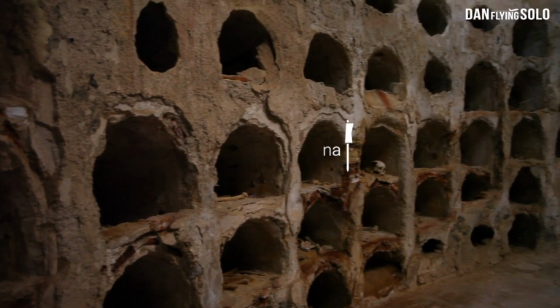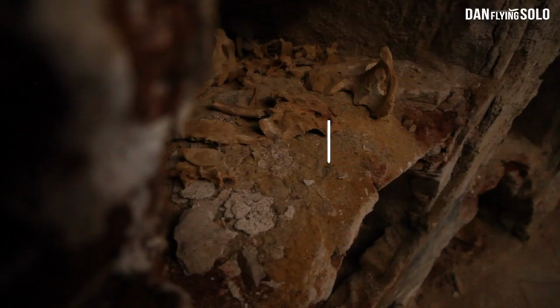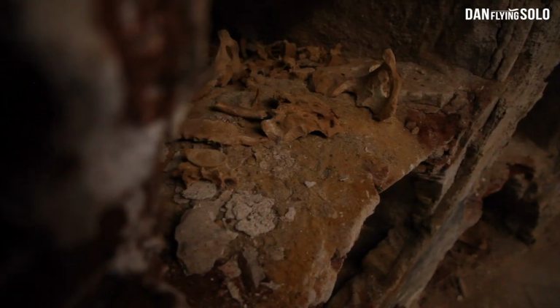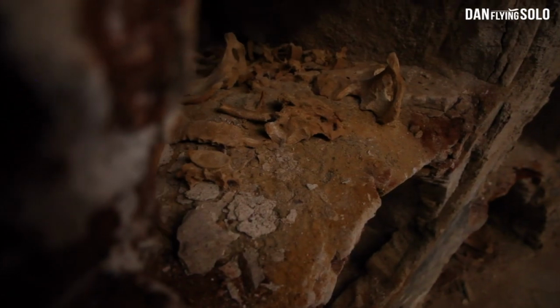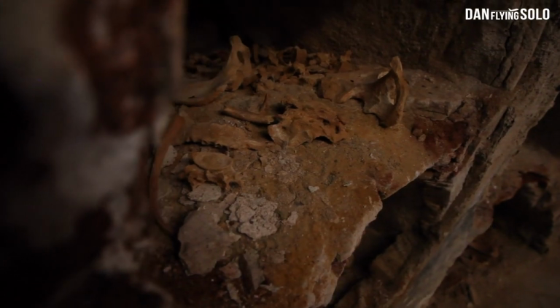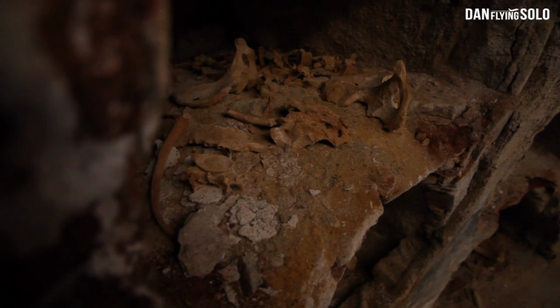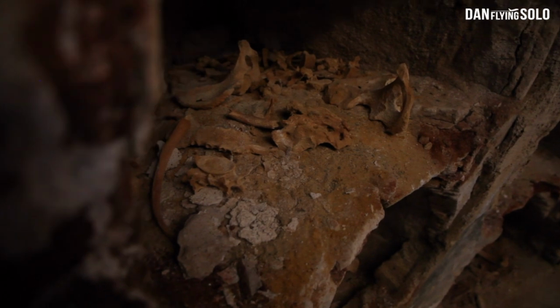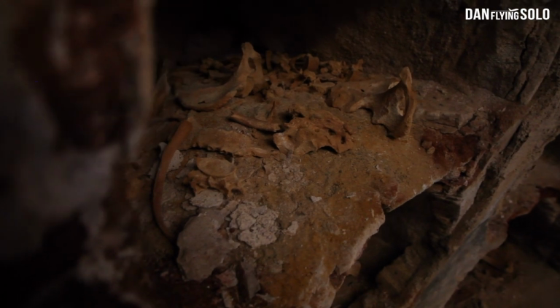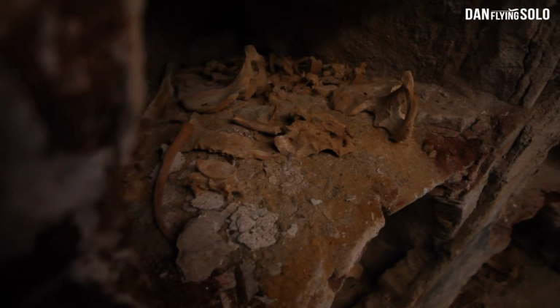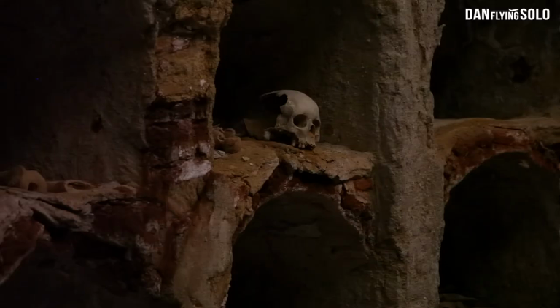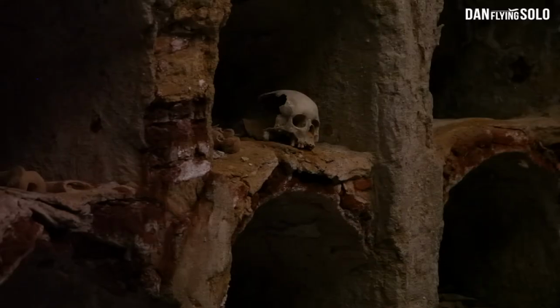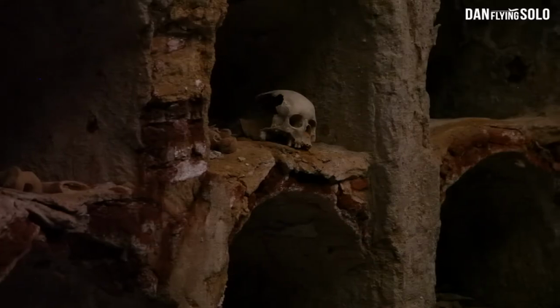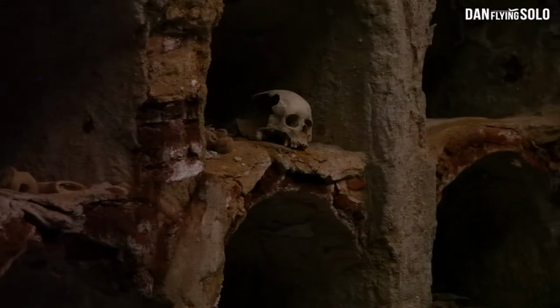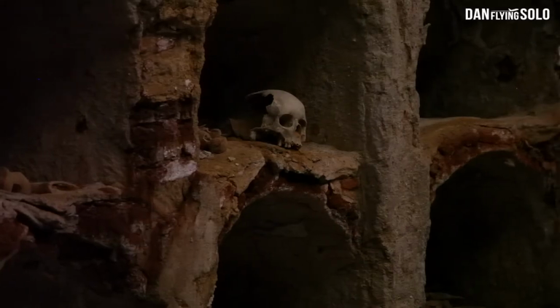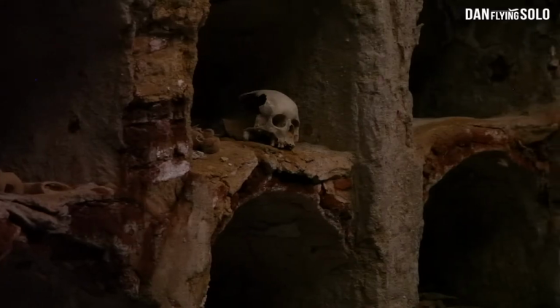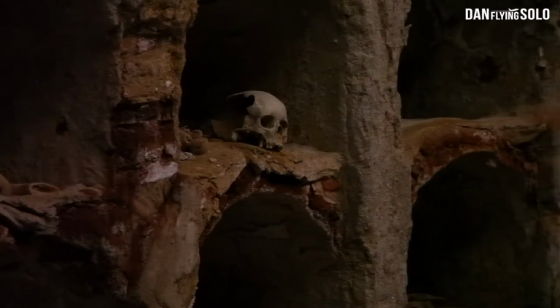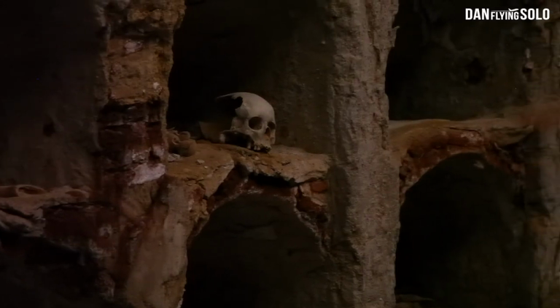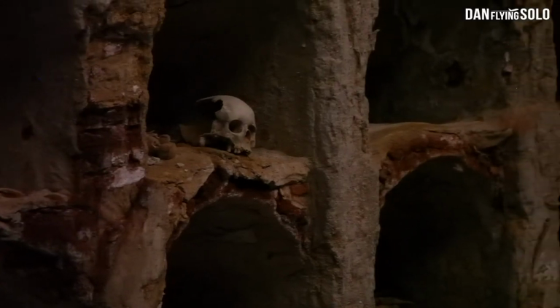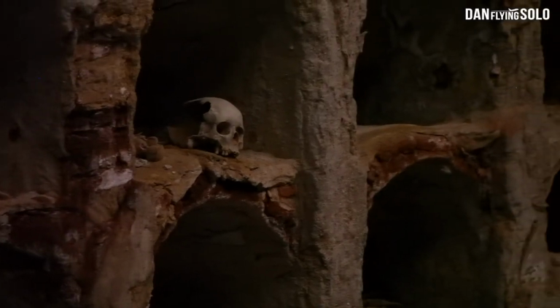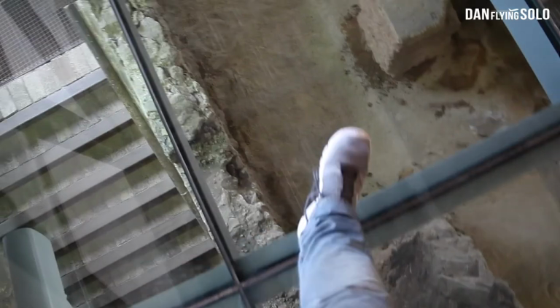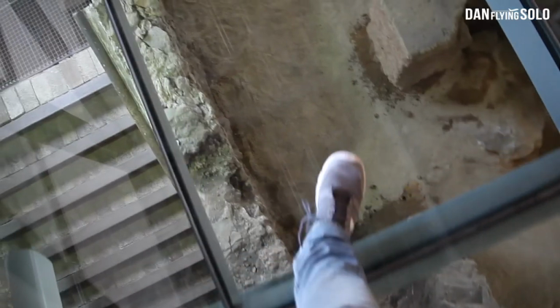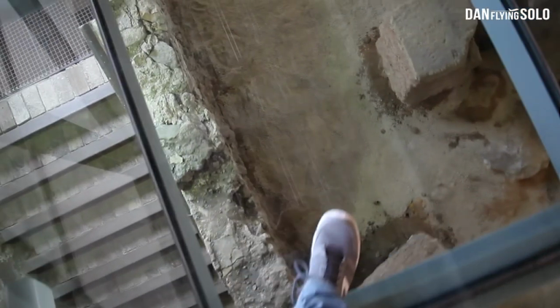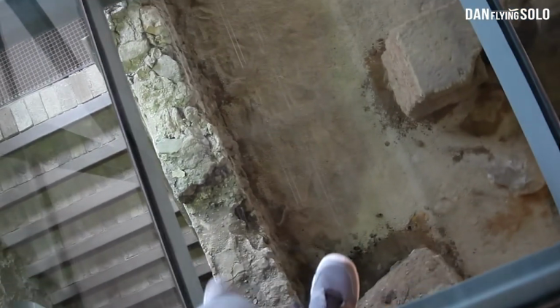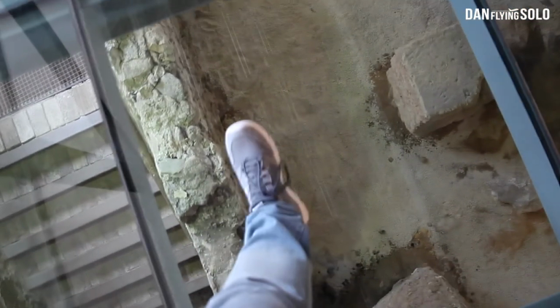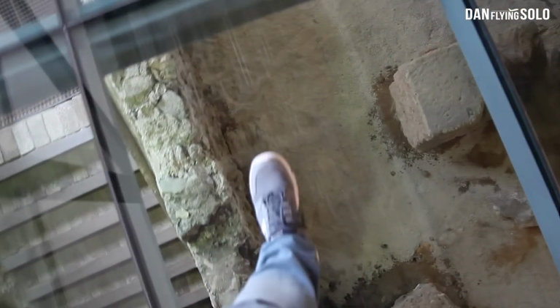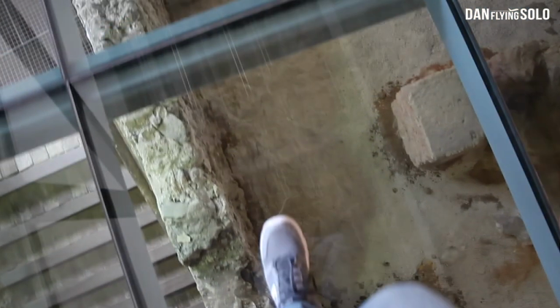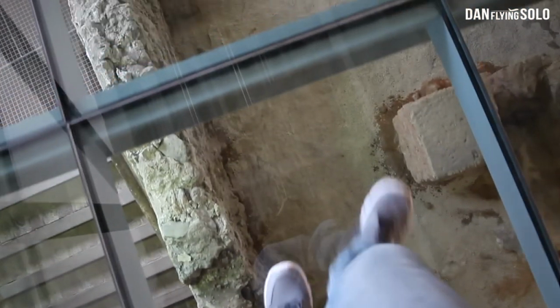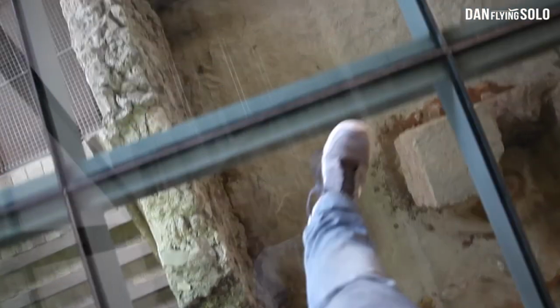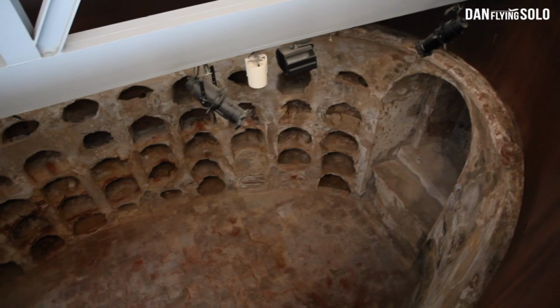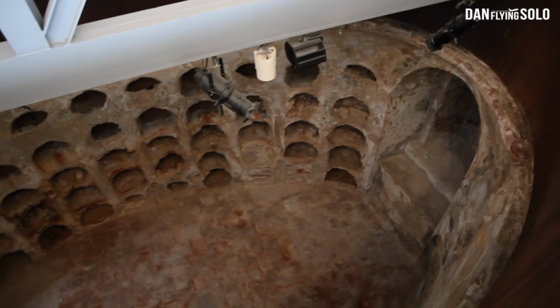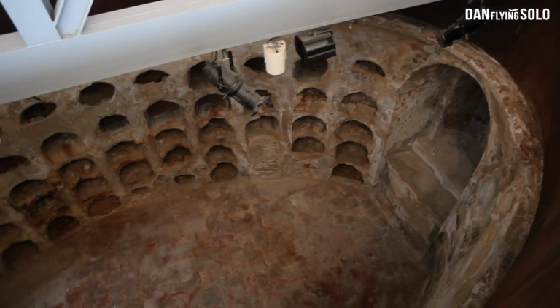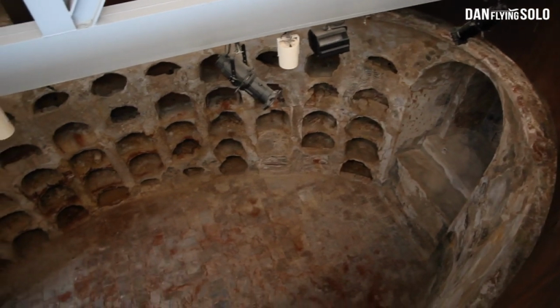Next up, head to the Punic Wall of Cartagena, an archaeological site which is protected and houses defensive walls dating back to the 1st century BC.